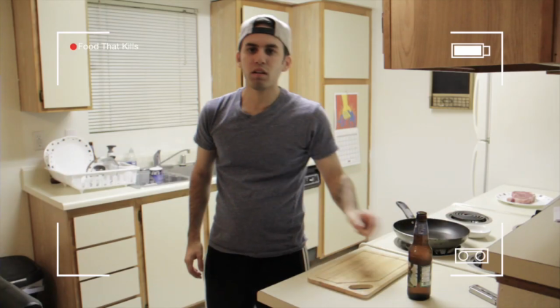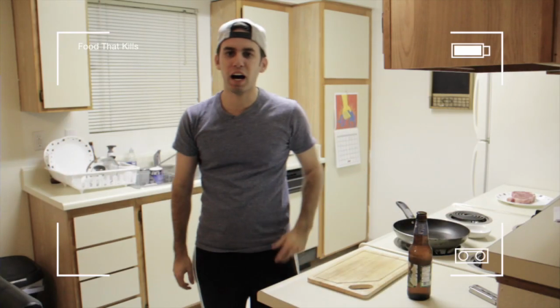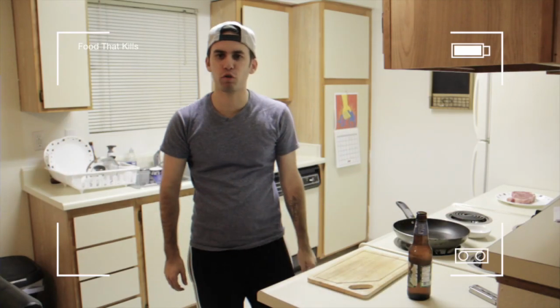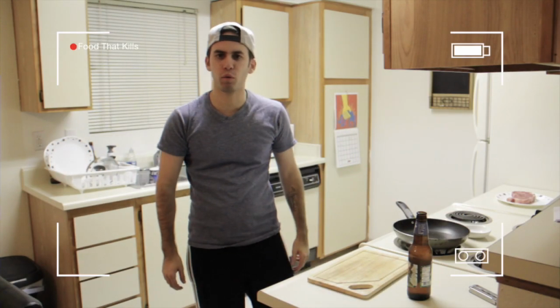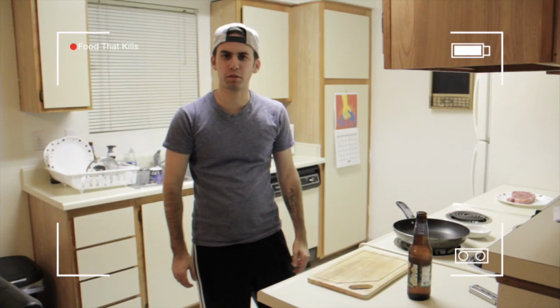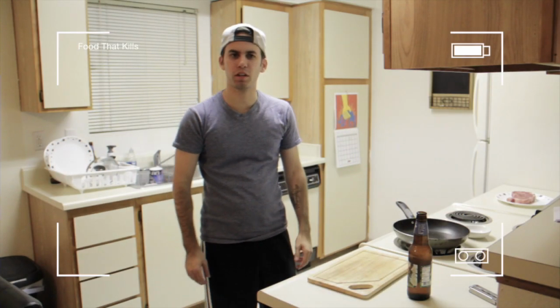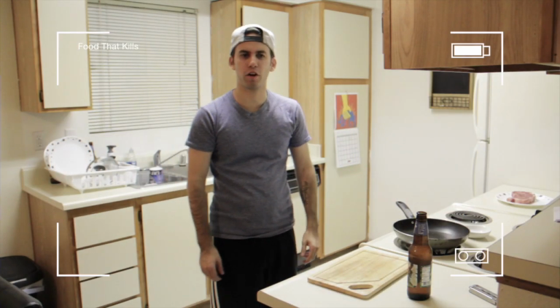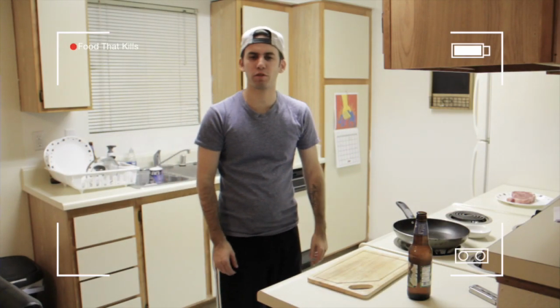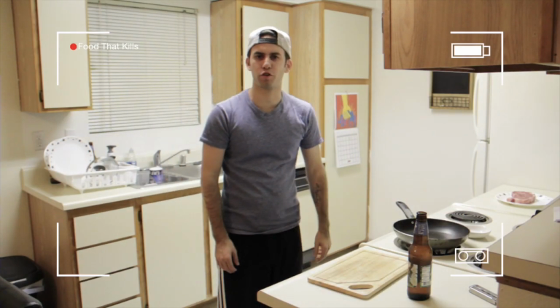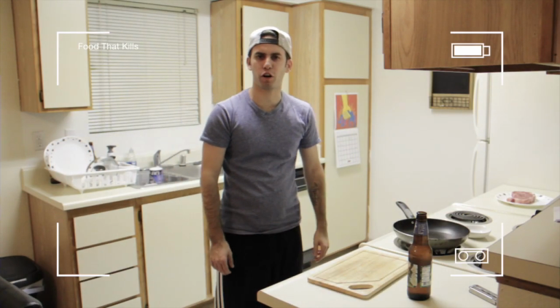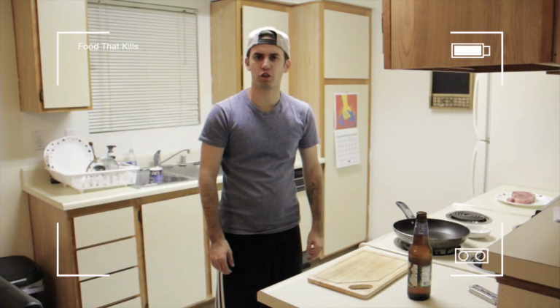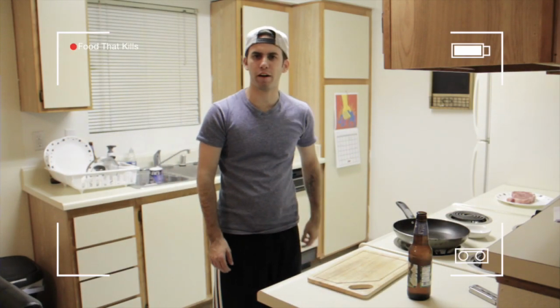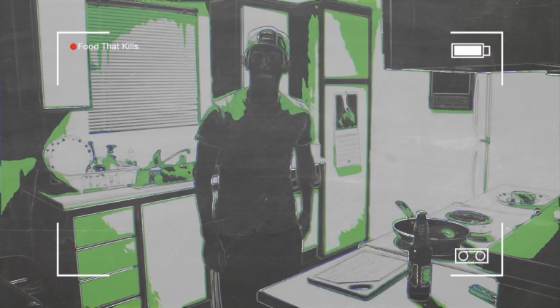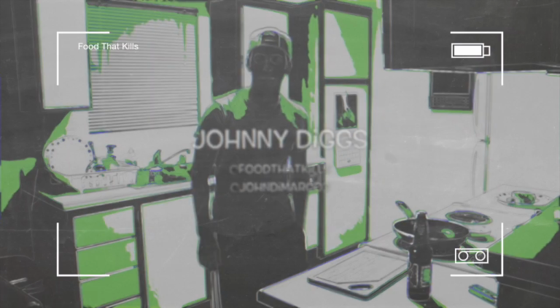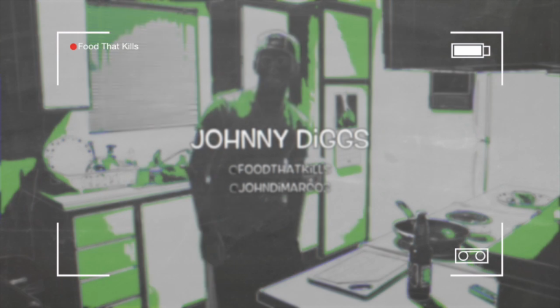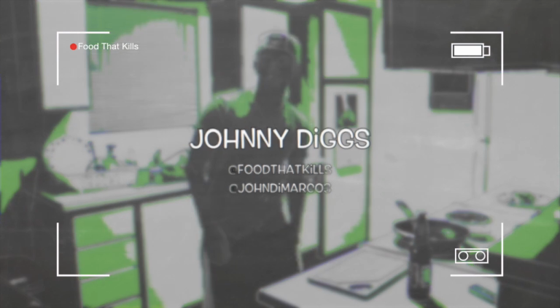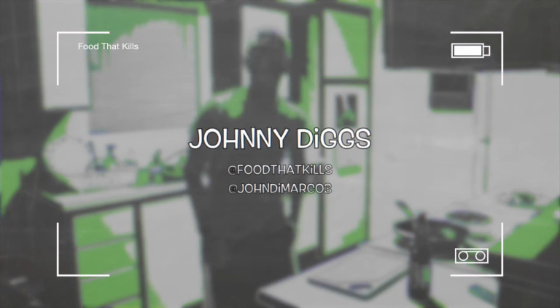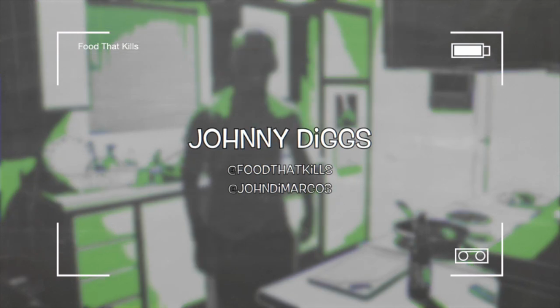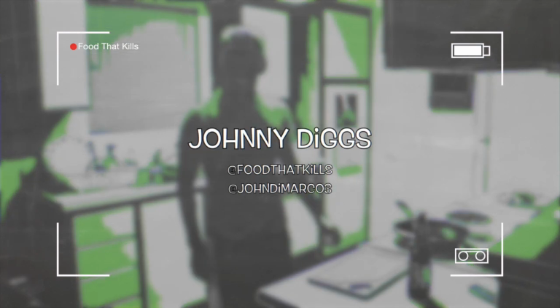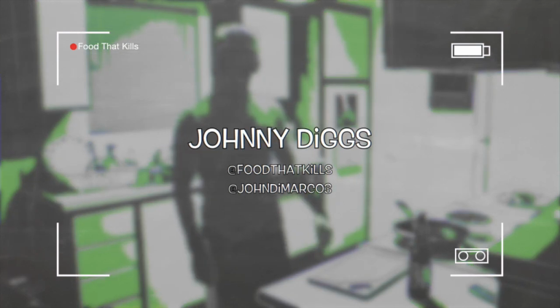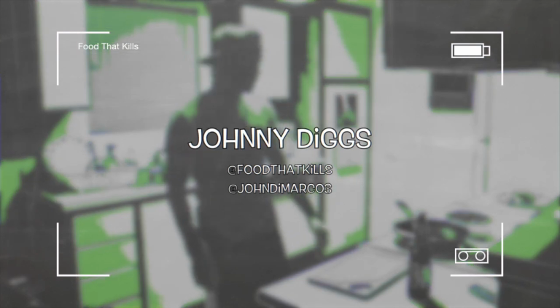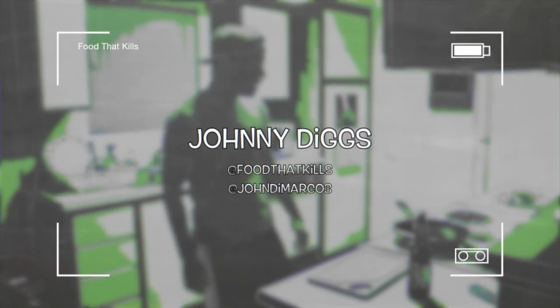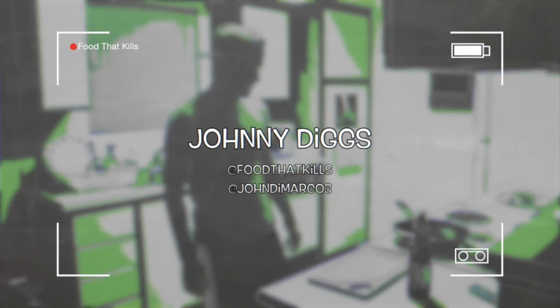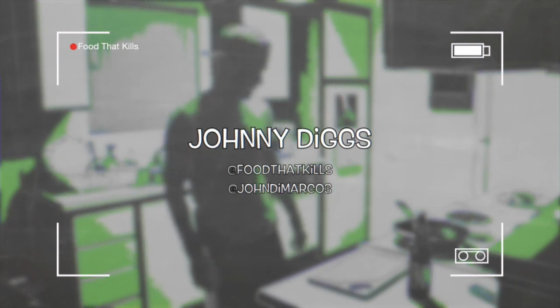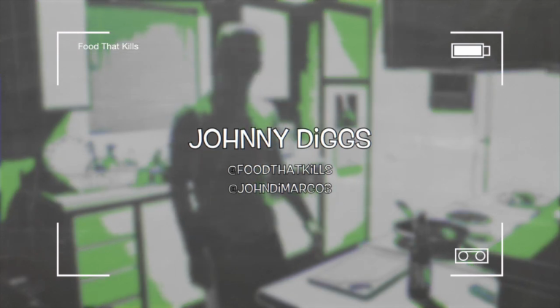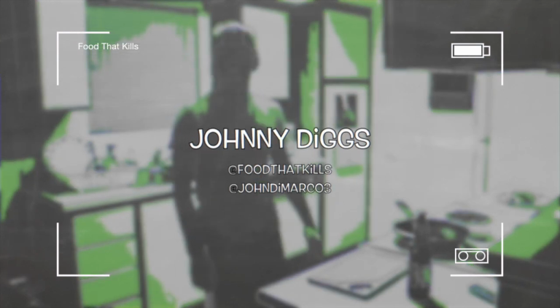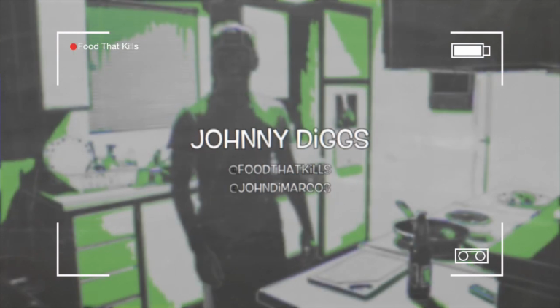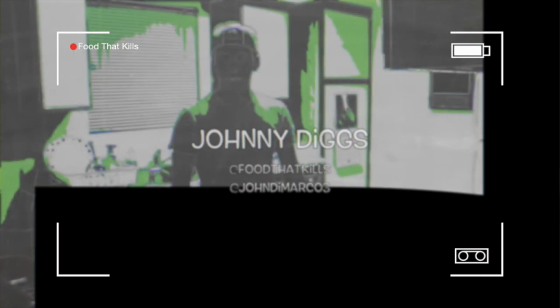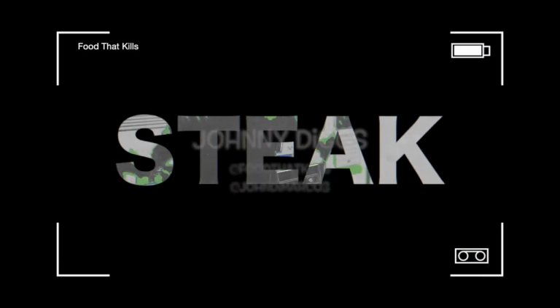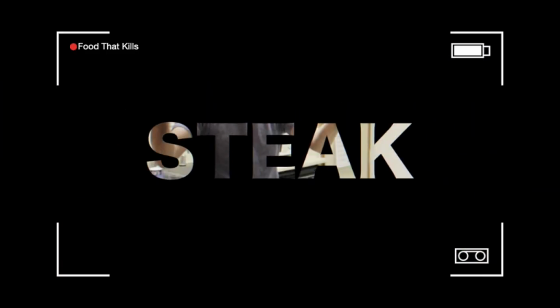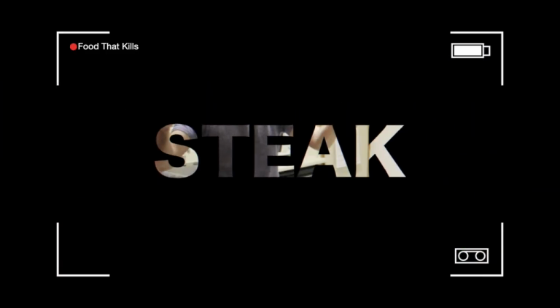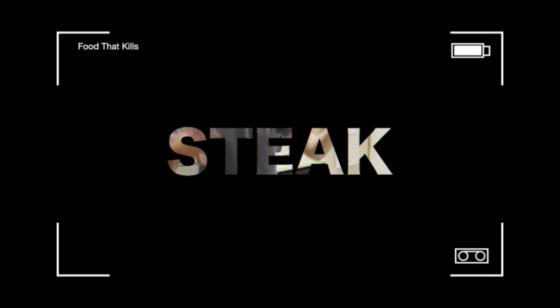Hi everyone, welcome to another episode of the Drunk Chef. I'm your host Johnny Diggs, and today we're going to make steak.